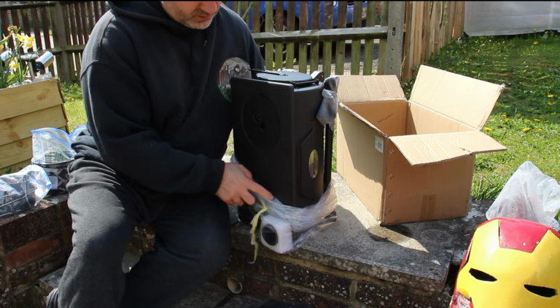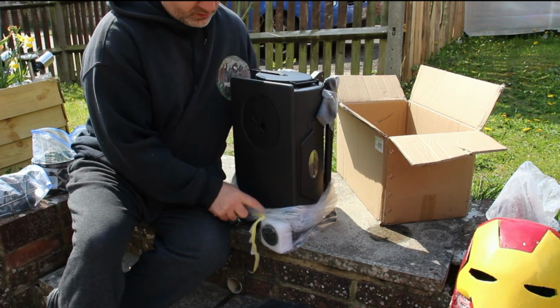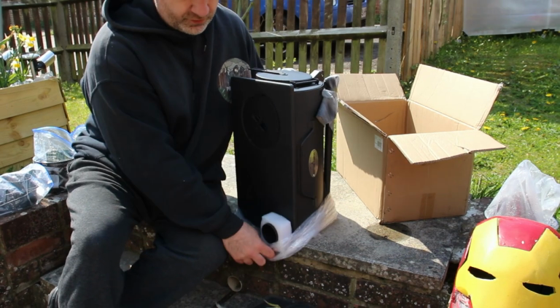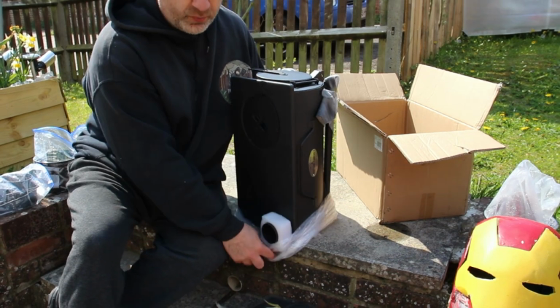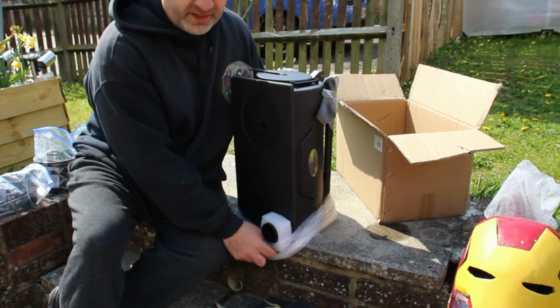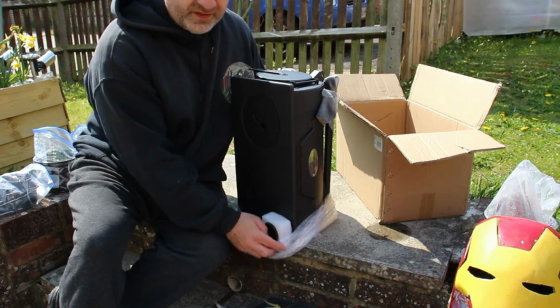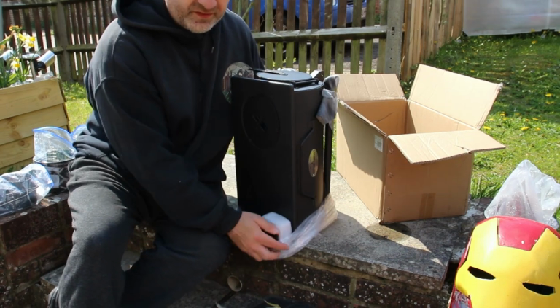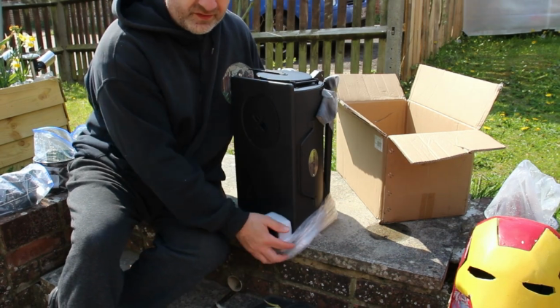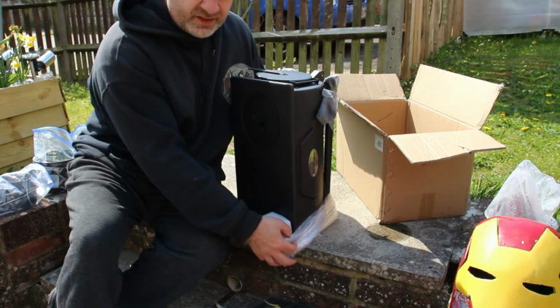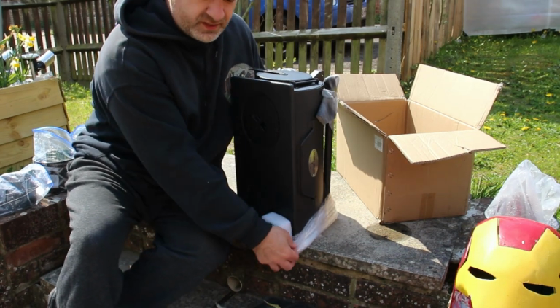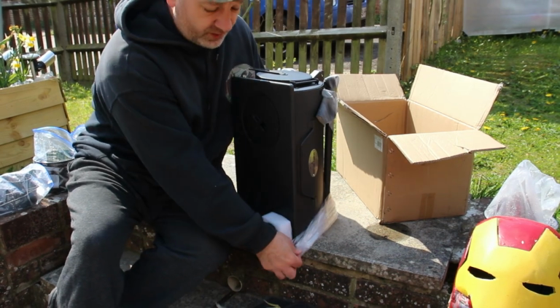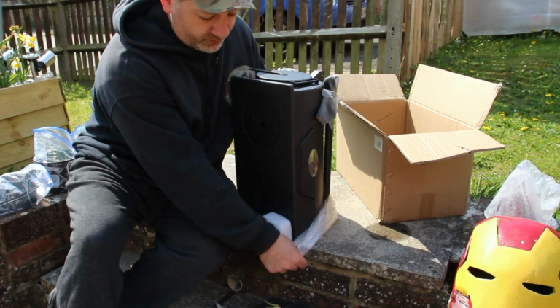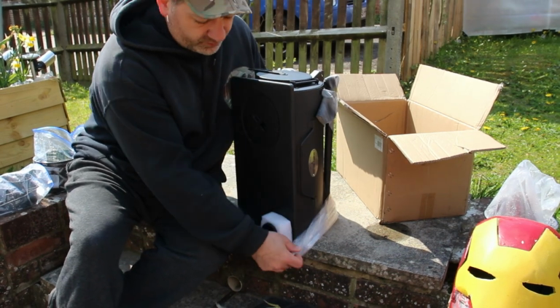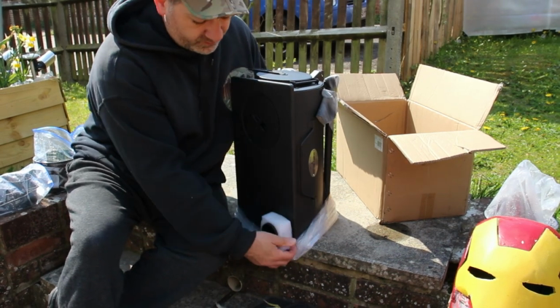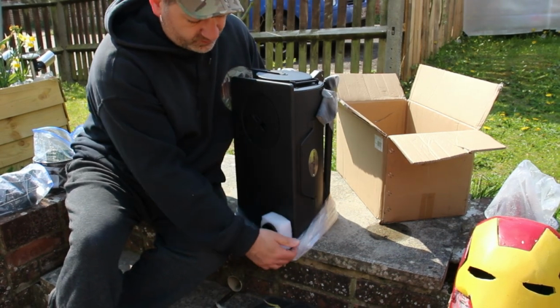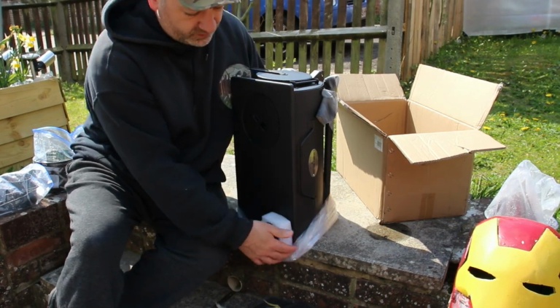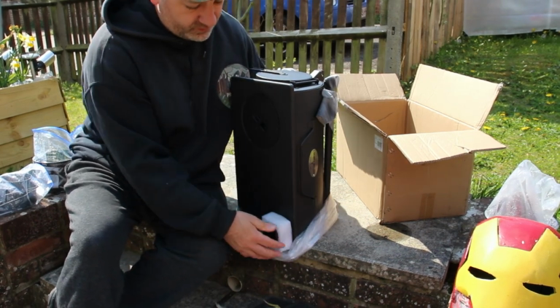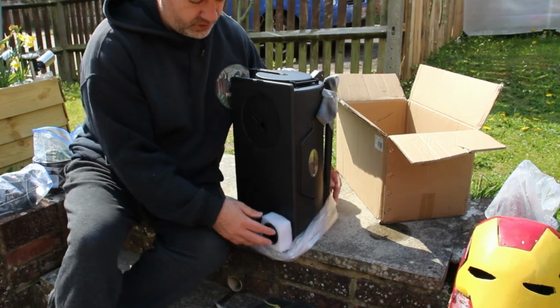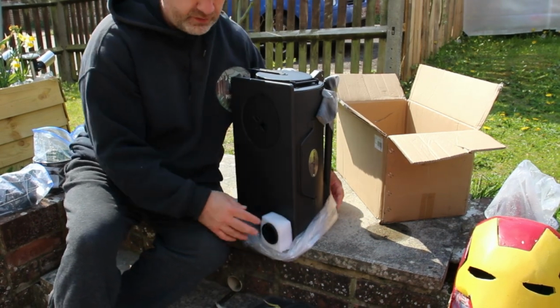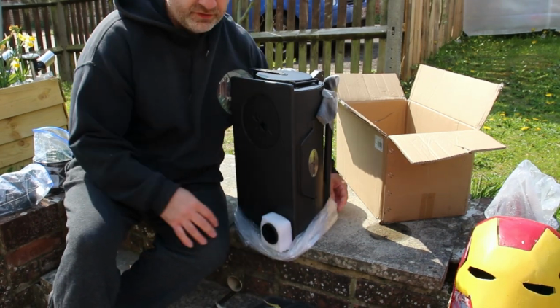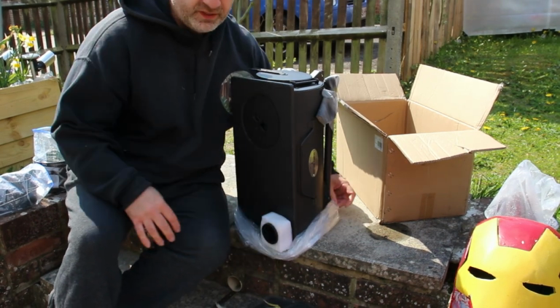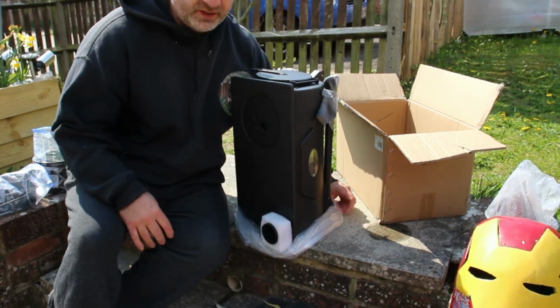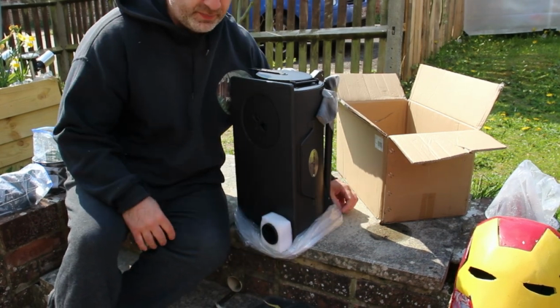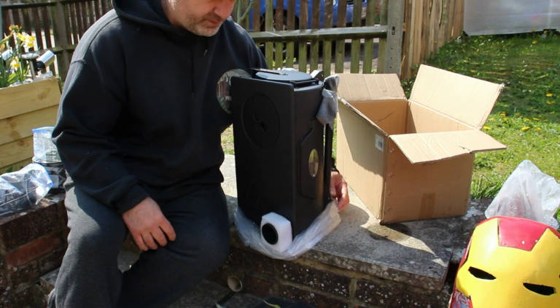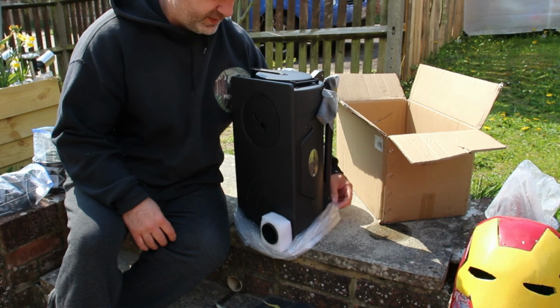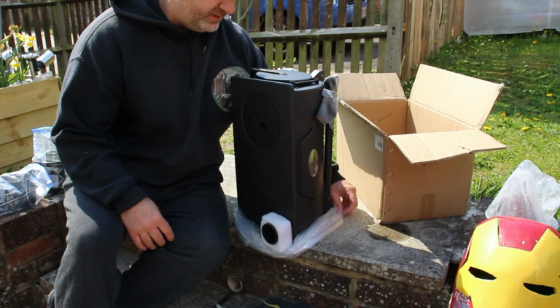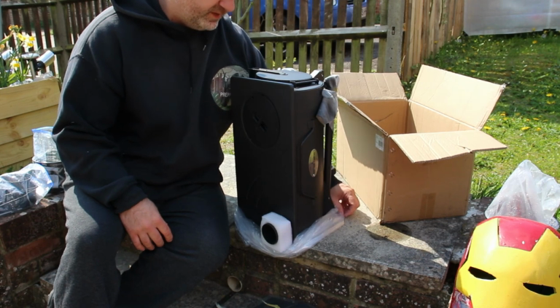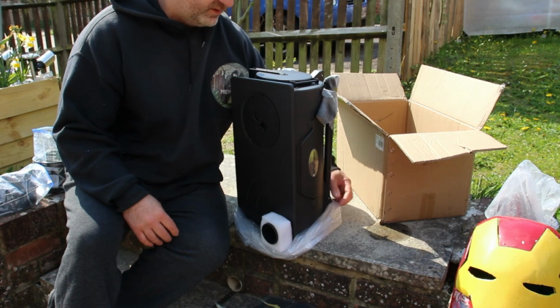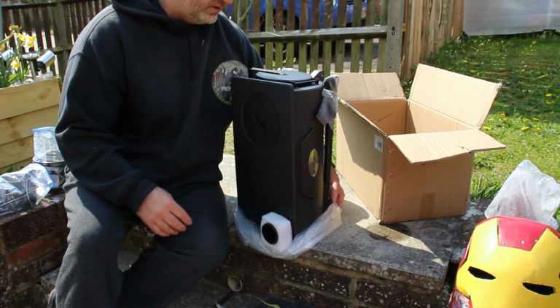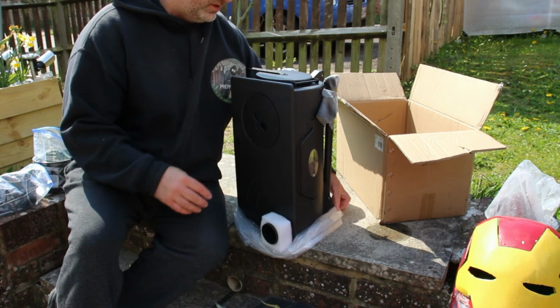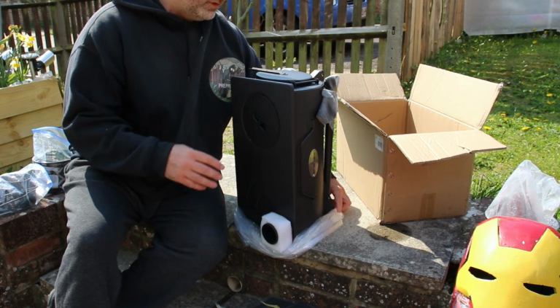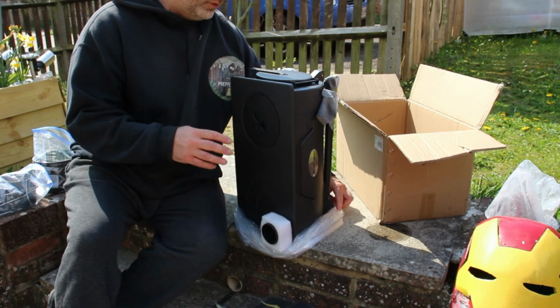The weight of this is 10 kilos, so obviously not a backpacking tent stove.